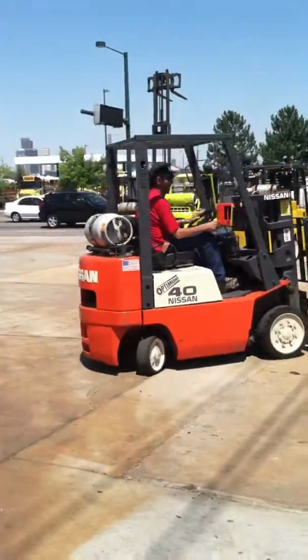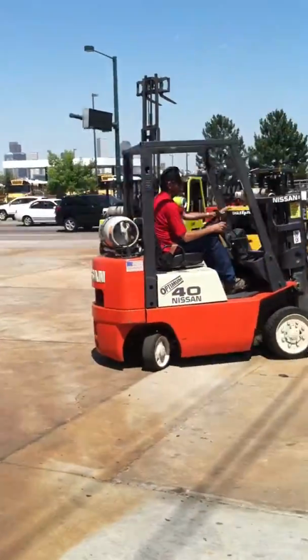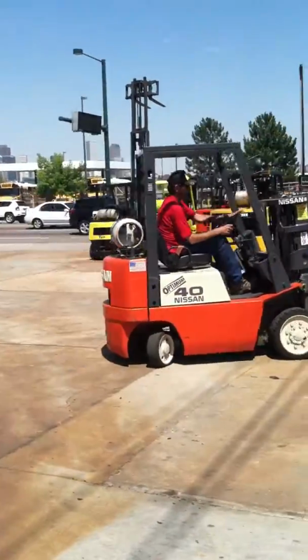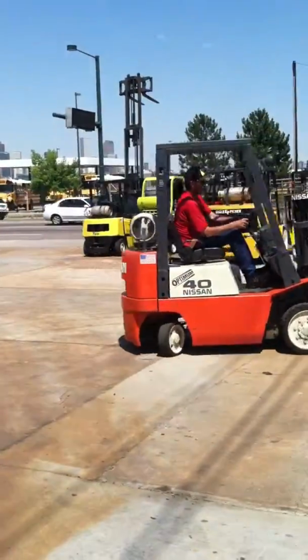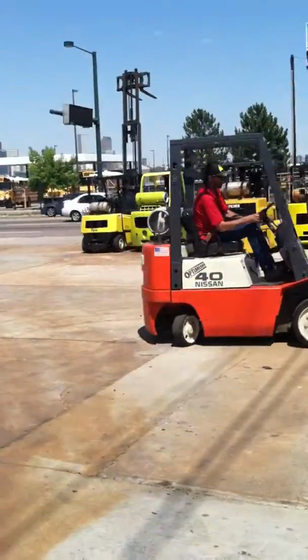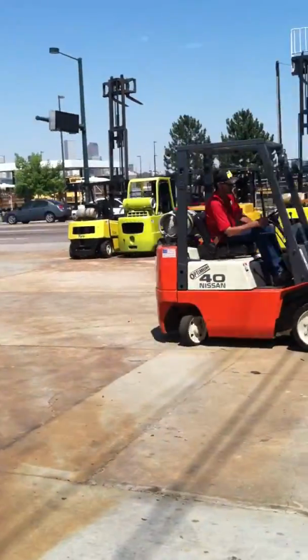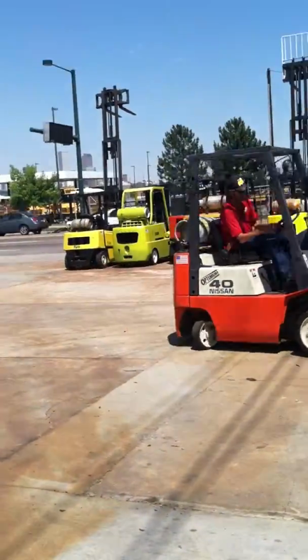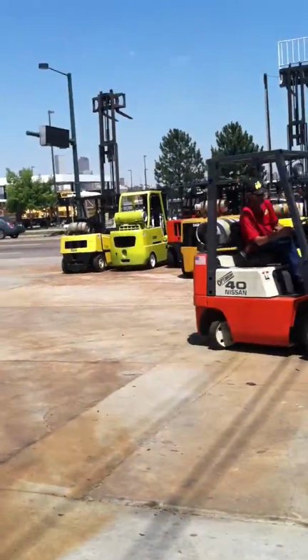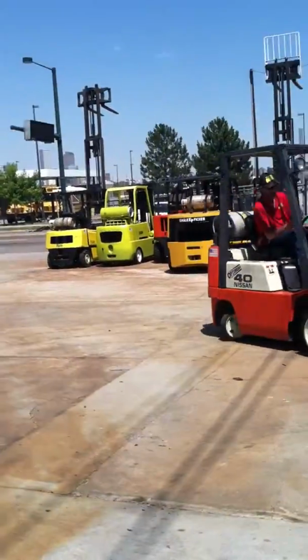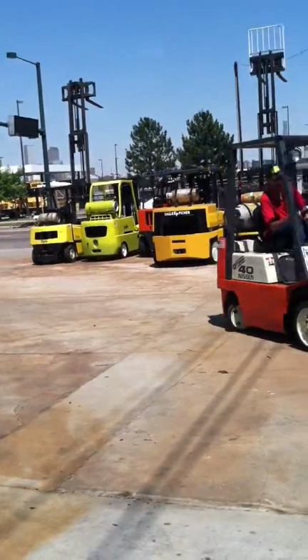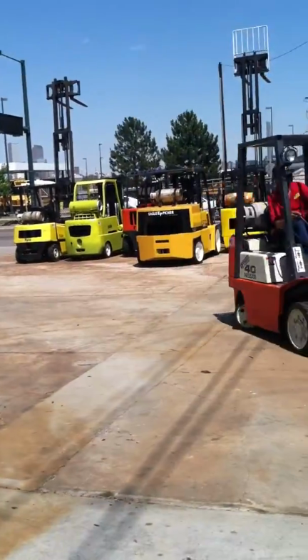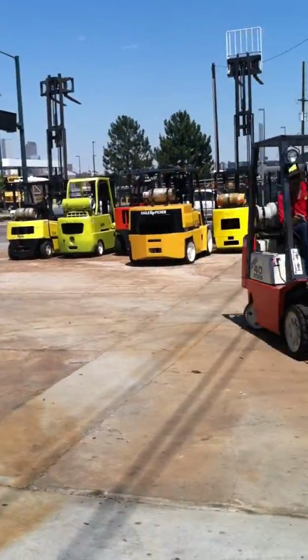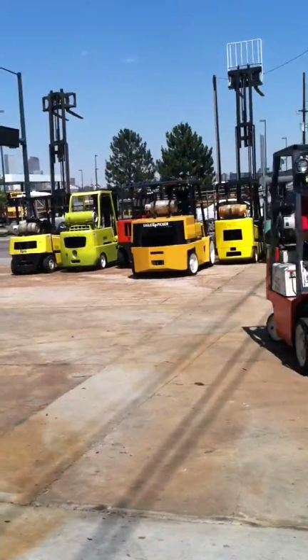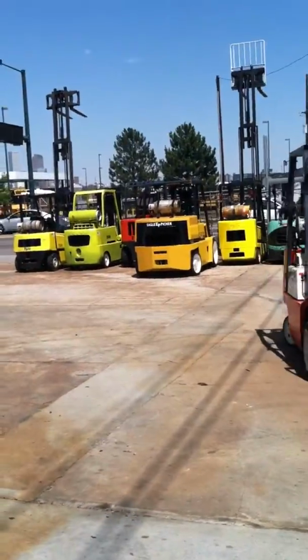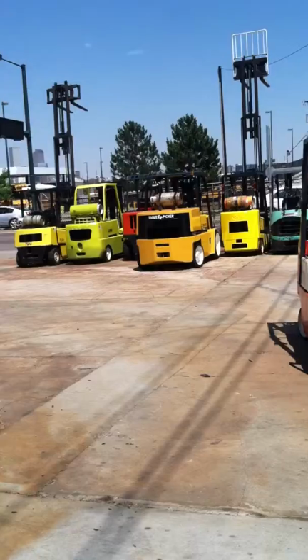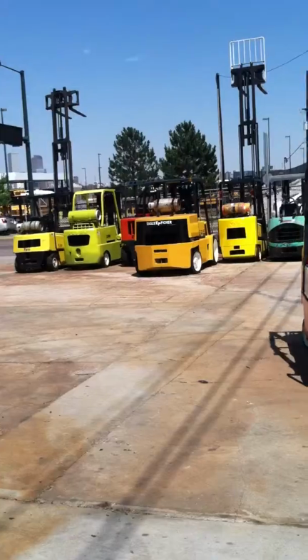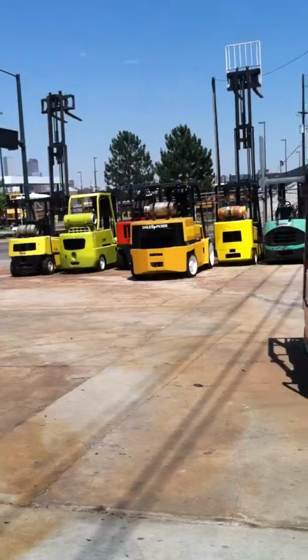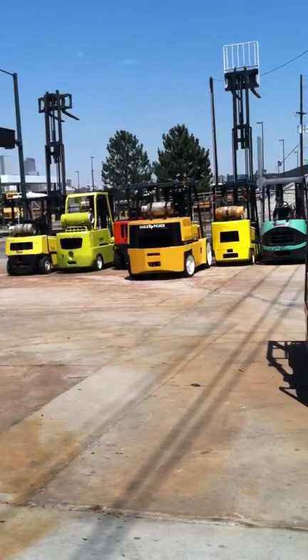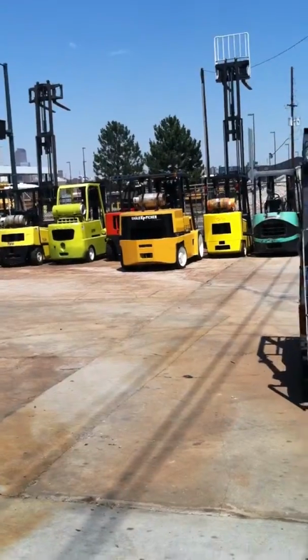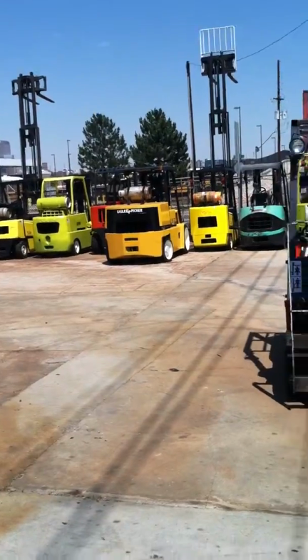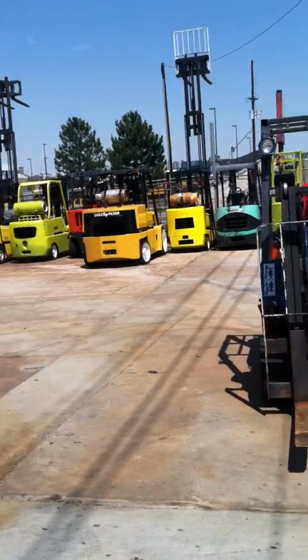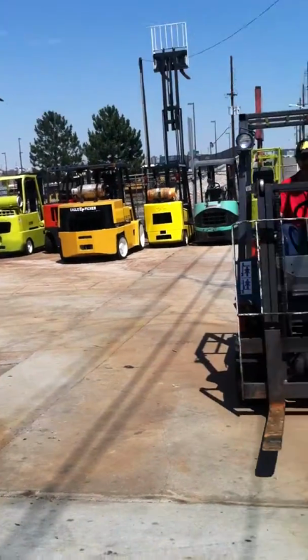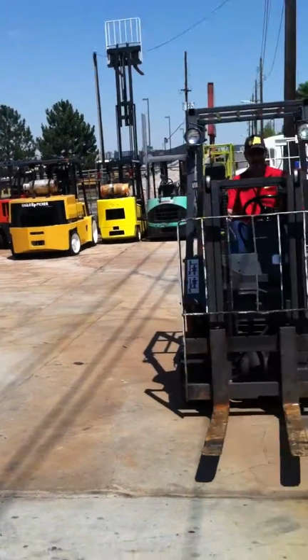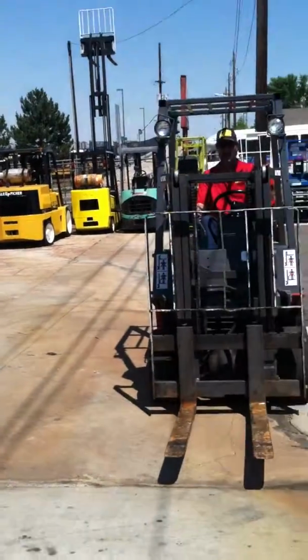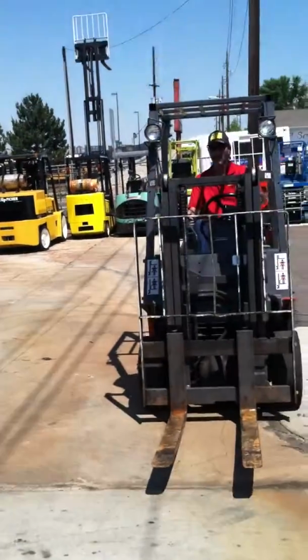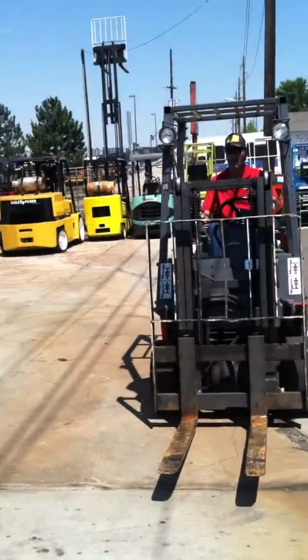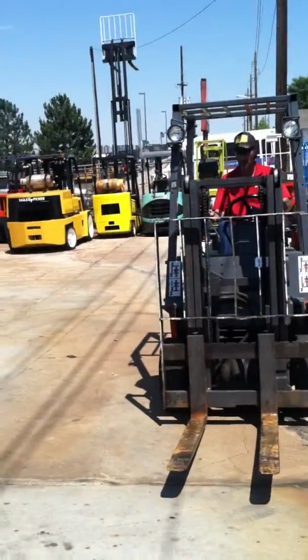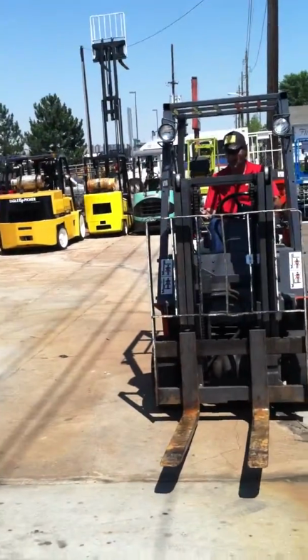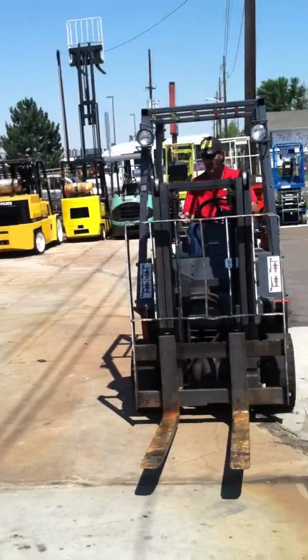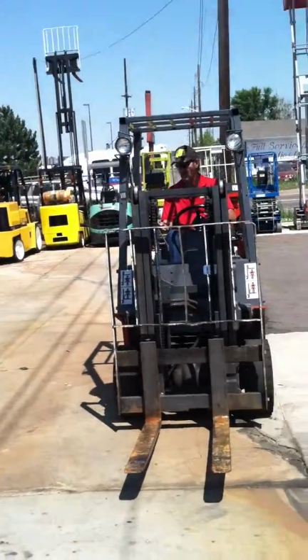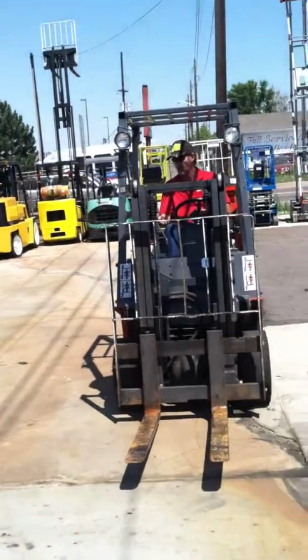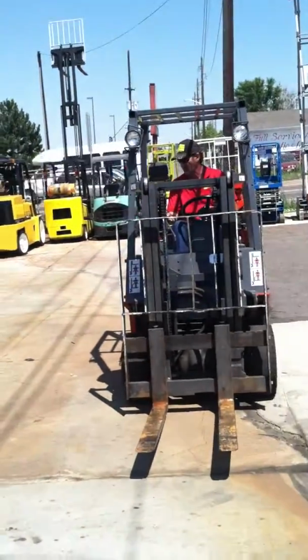This forklift is a great entry level forklift, it handles very well inside of a trailer.